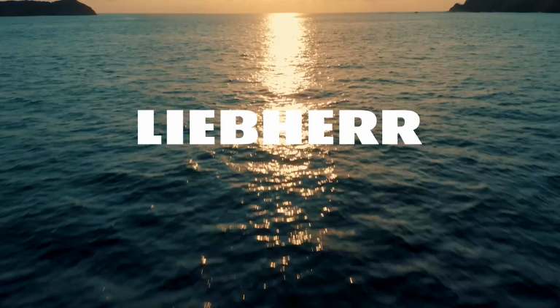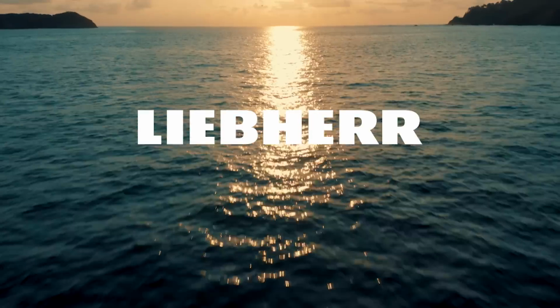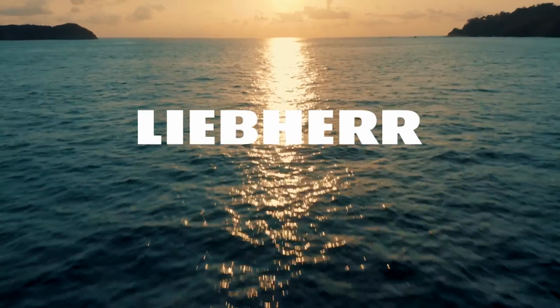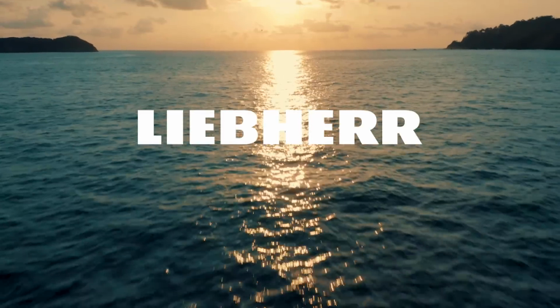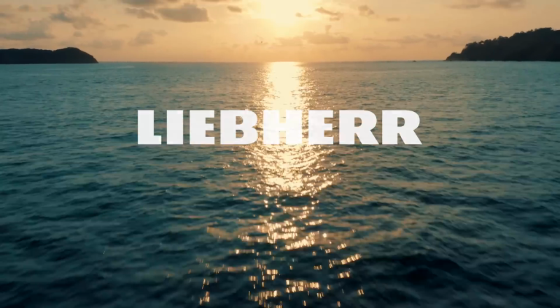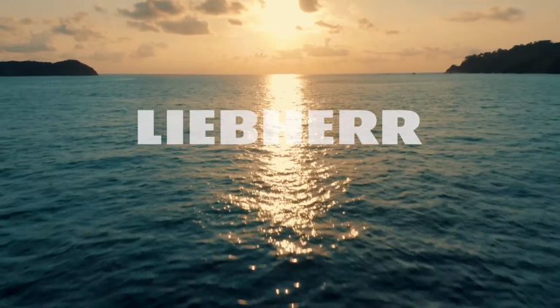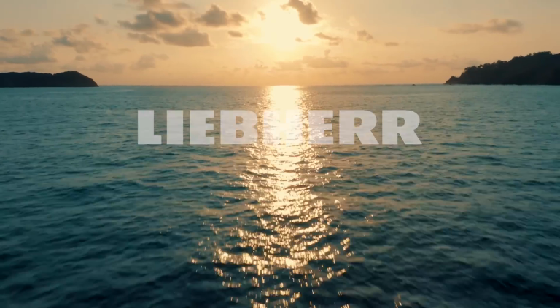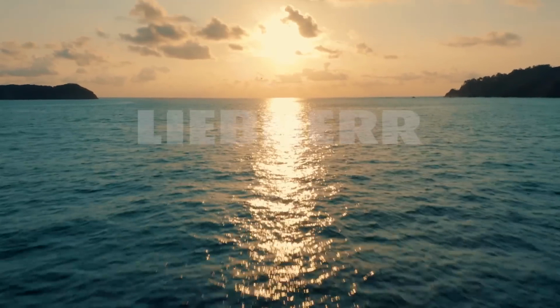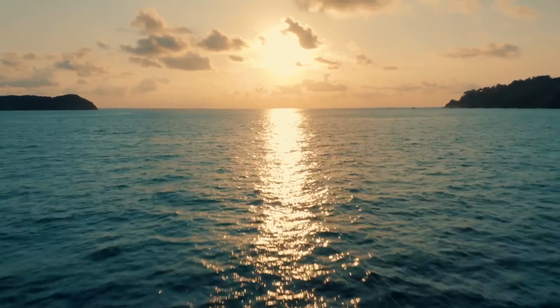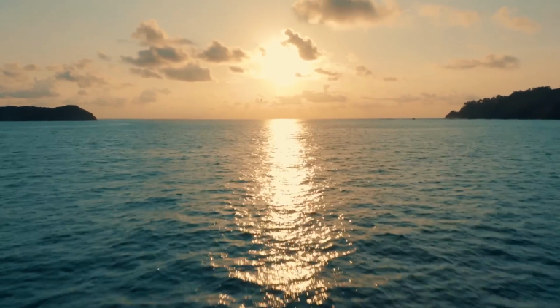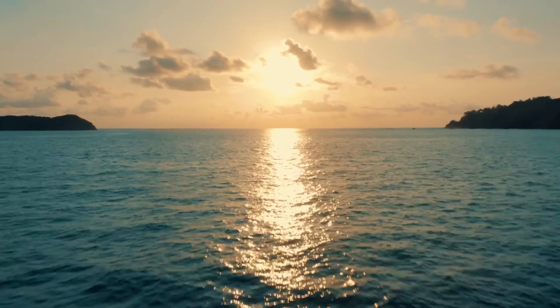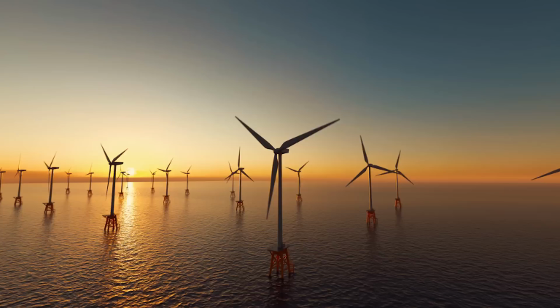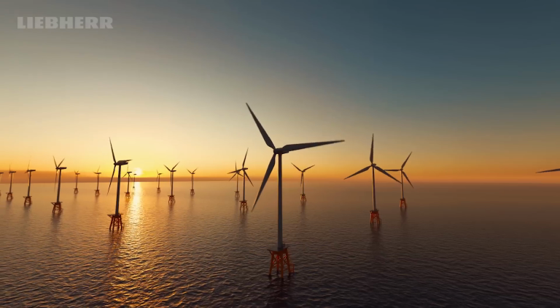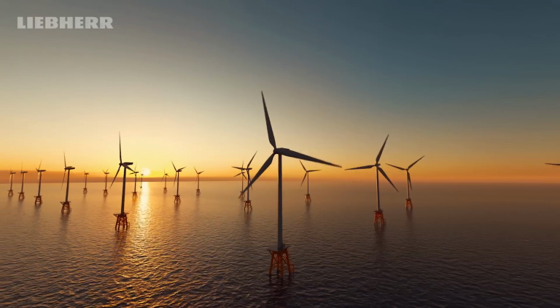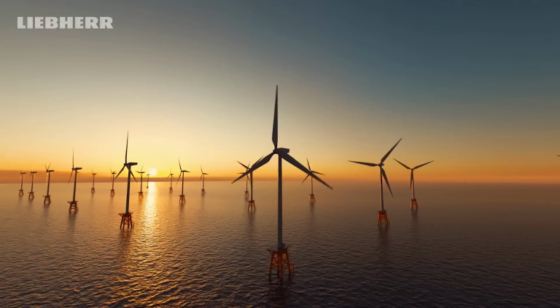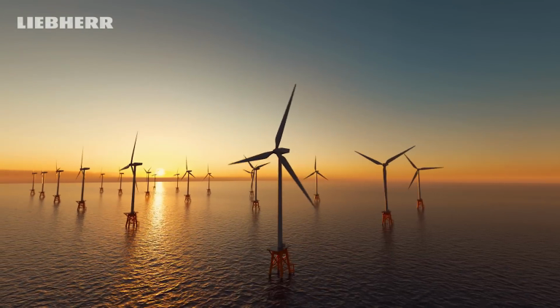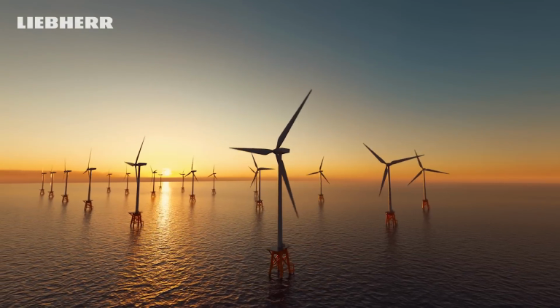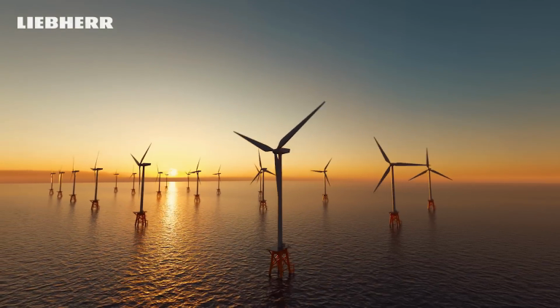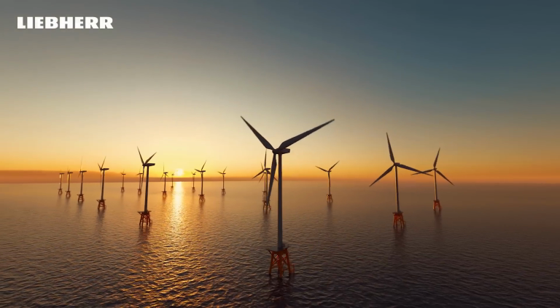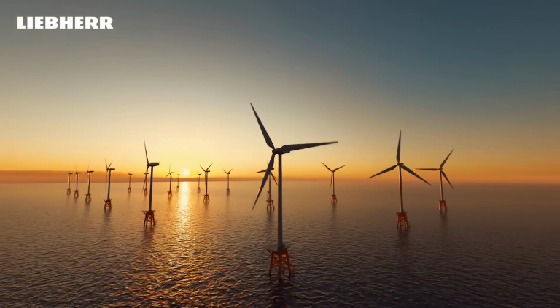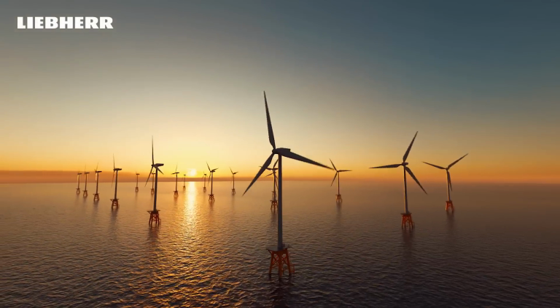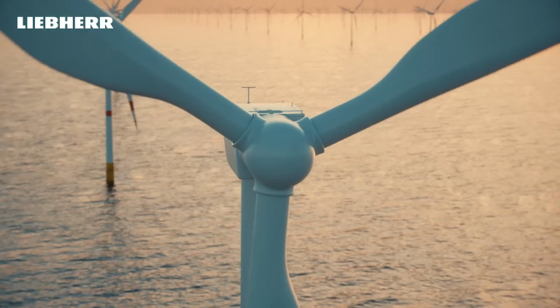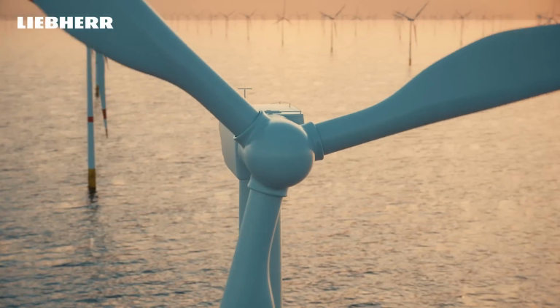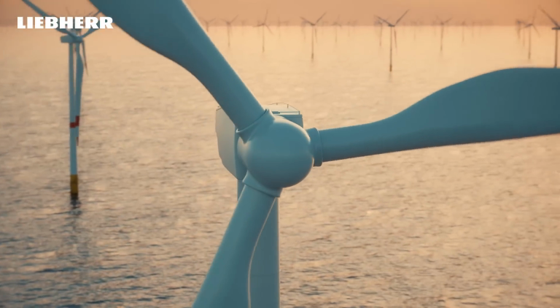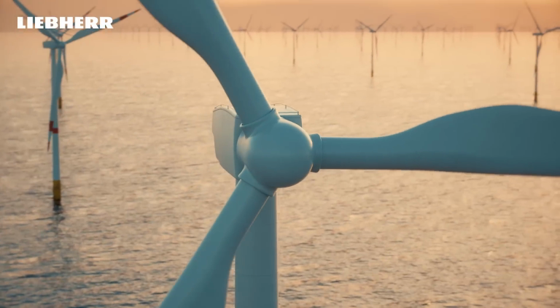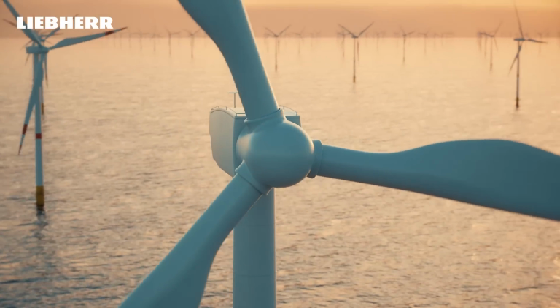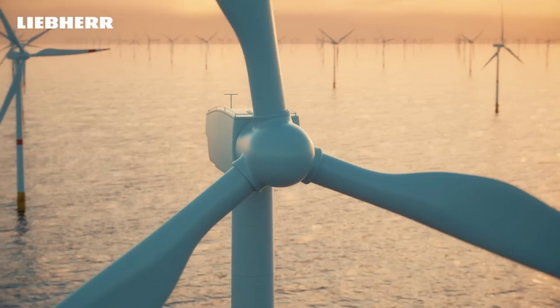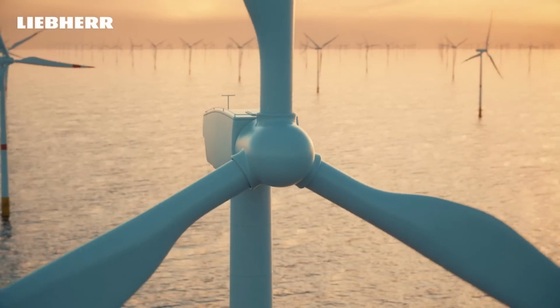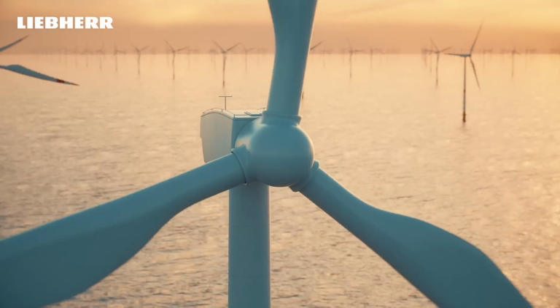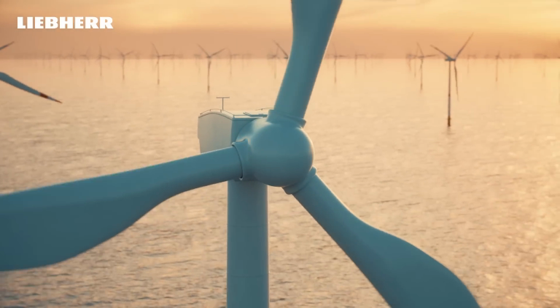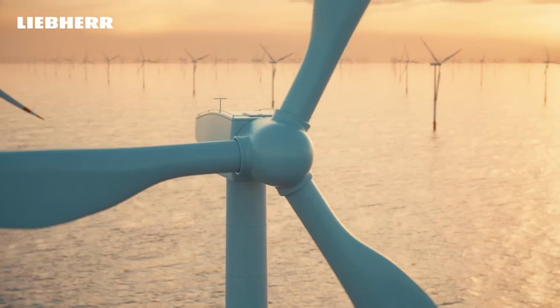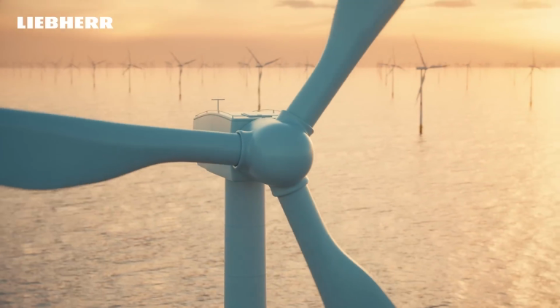The energy transition is one of the biggest challenges of our time. The tremendous power of wind plays a key role.